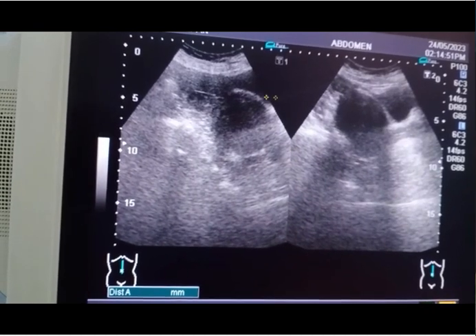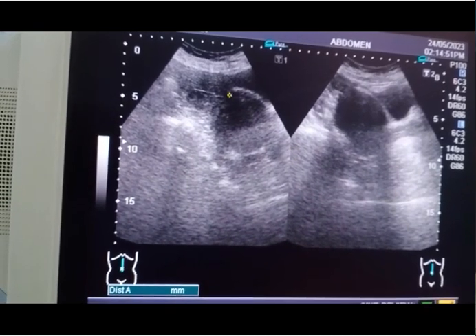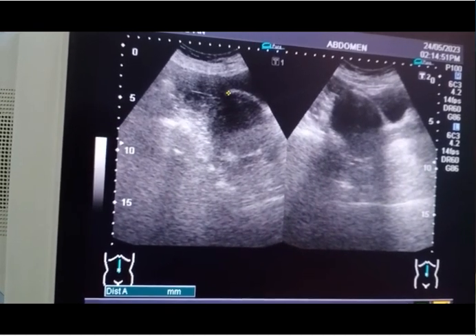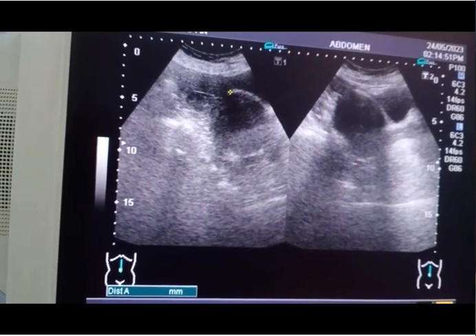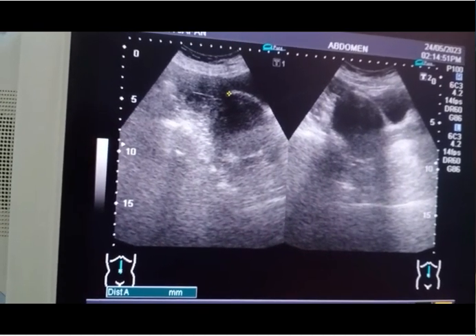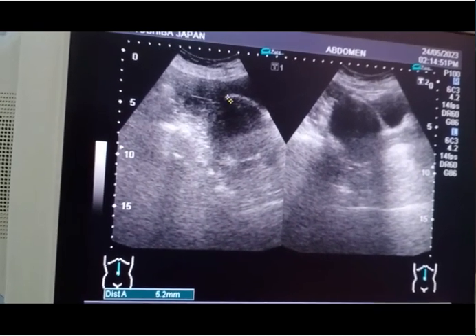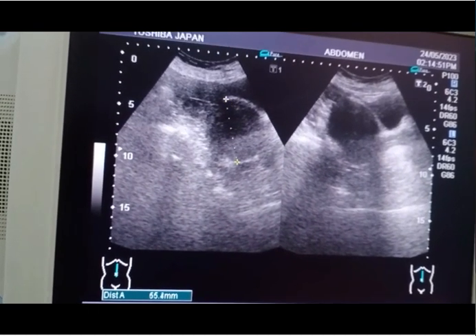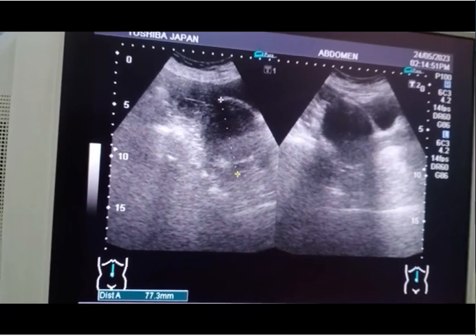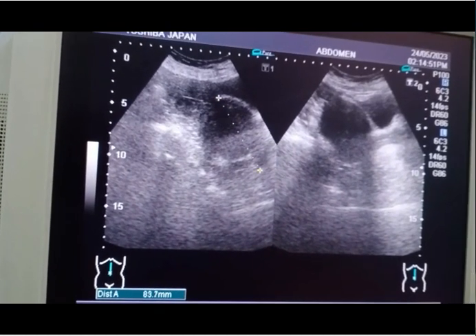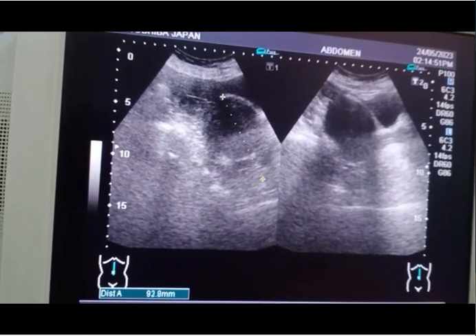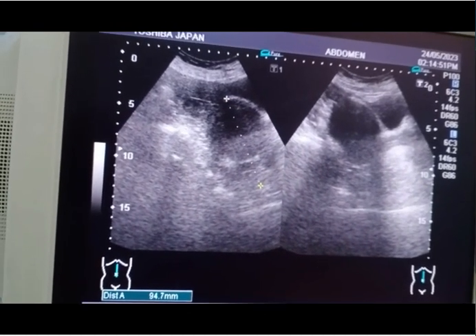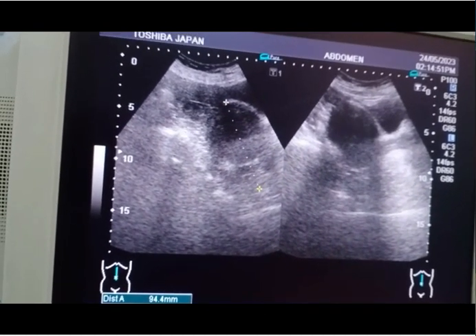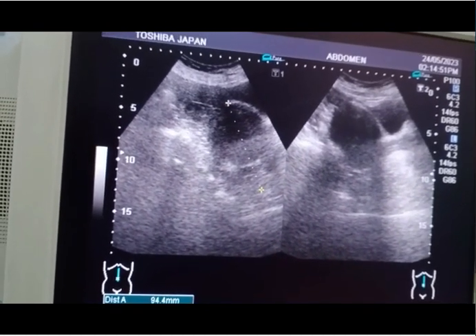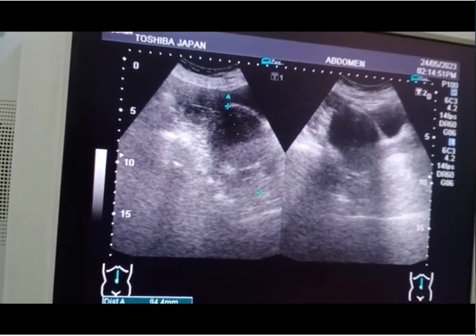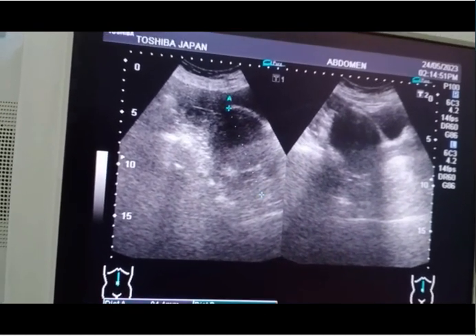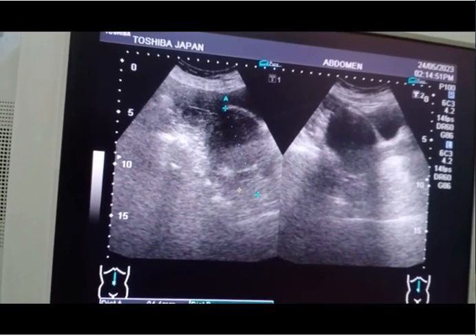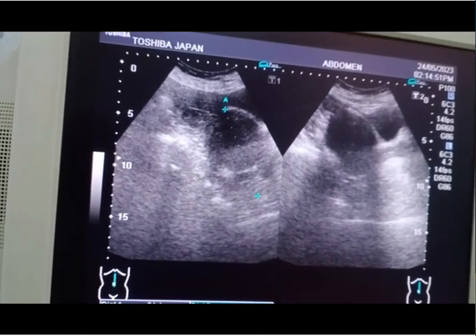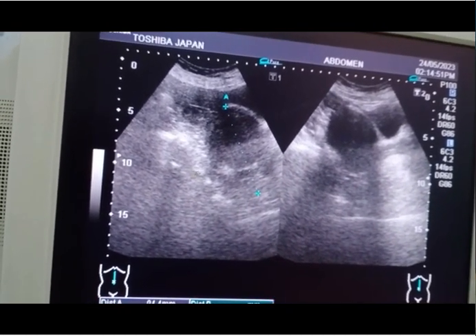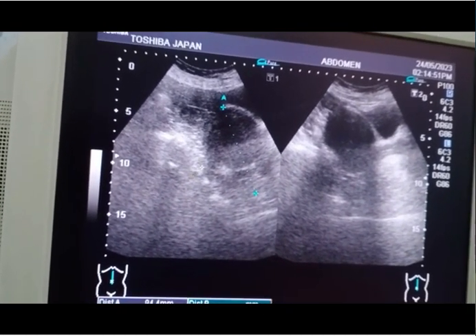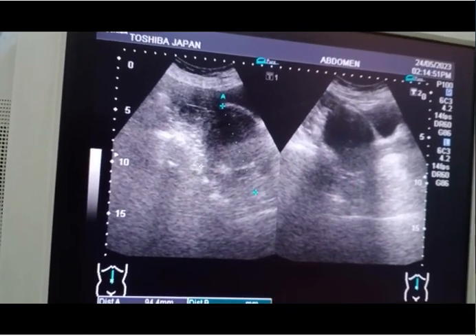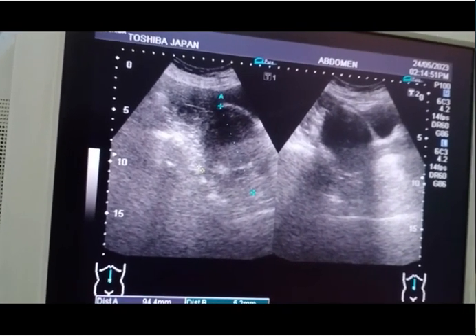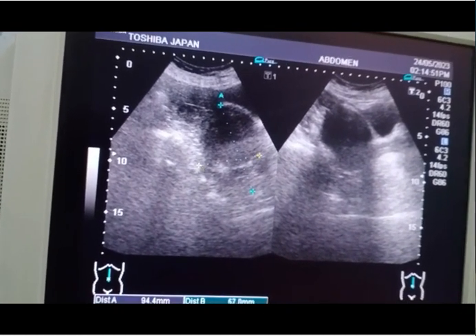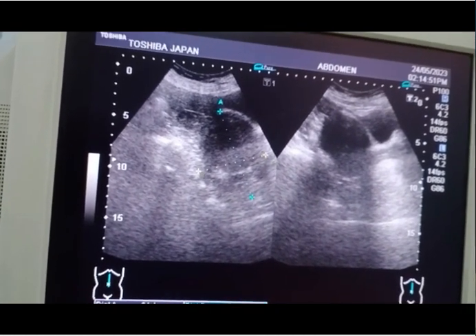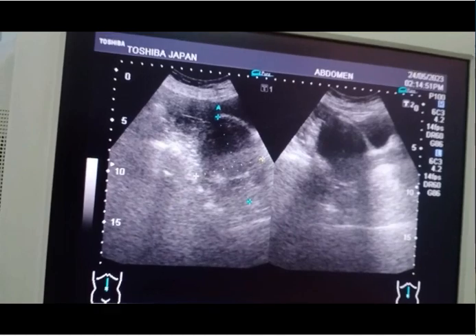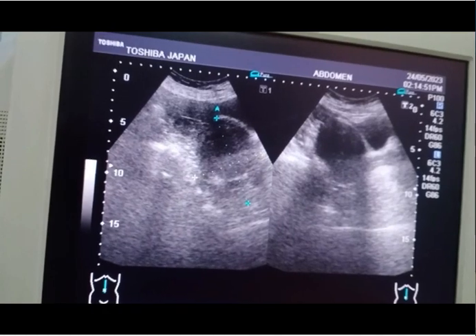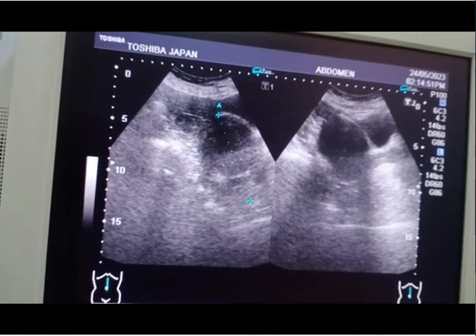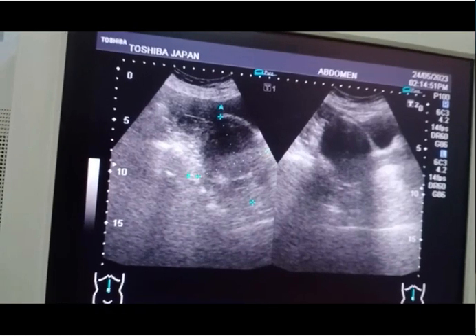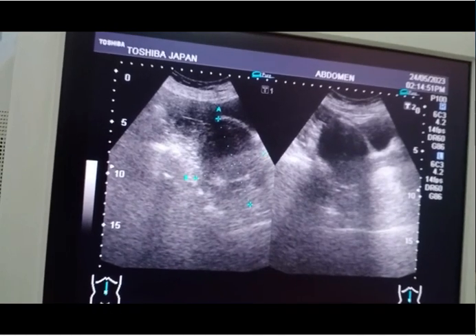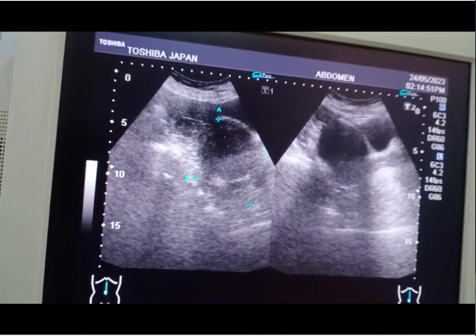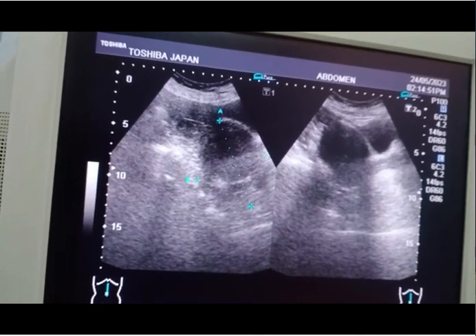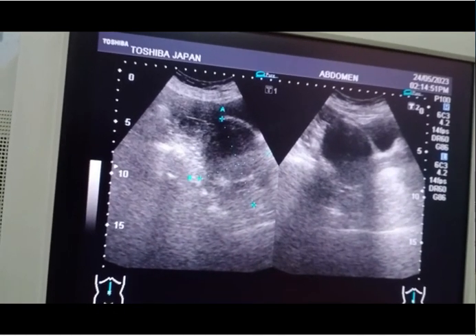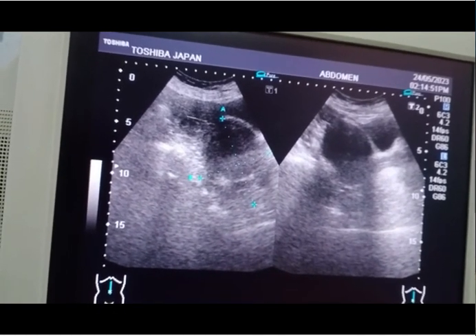The patient presented with bleeding and pain in the lower abdomen for the last six months. There is no weight loss and no fever.